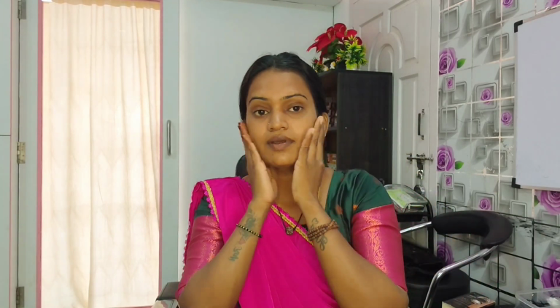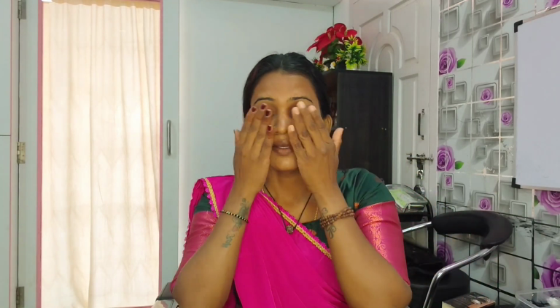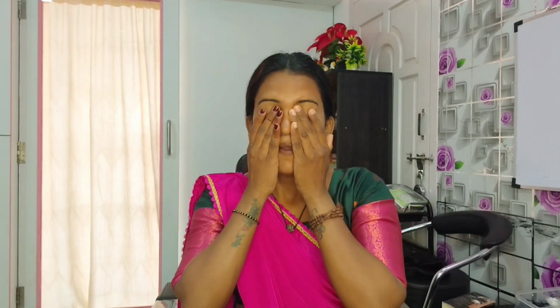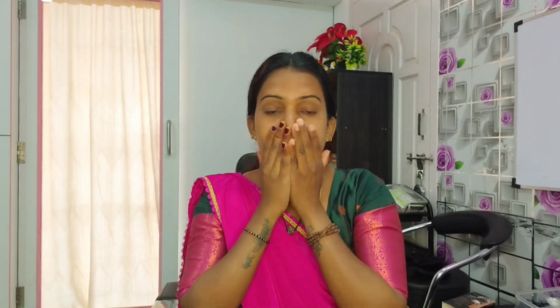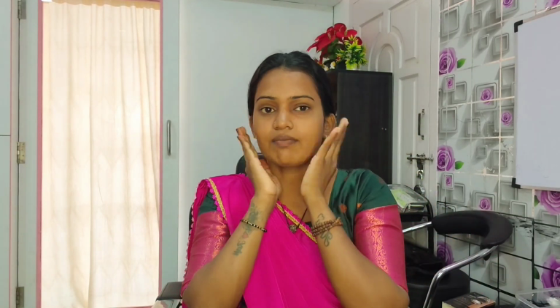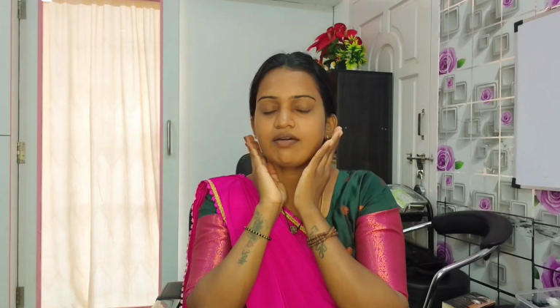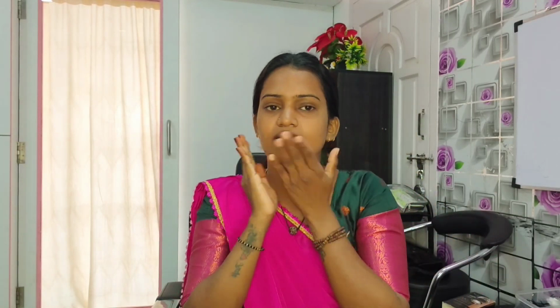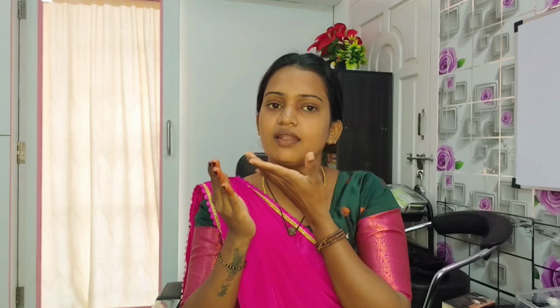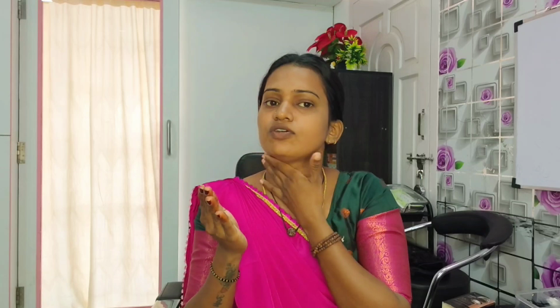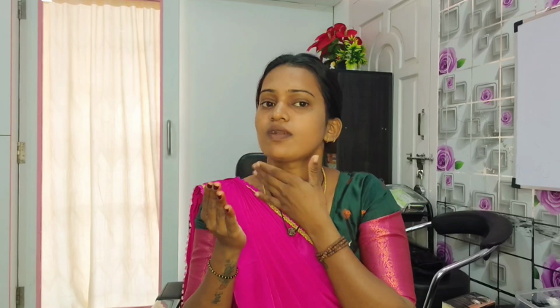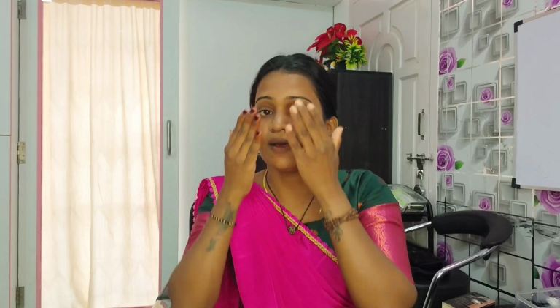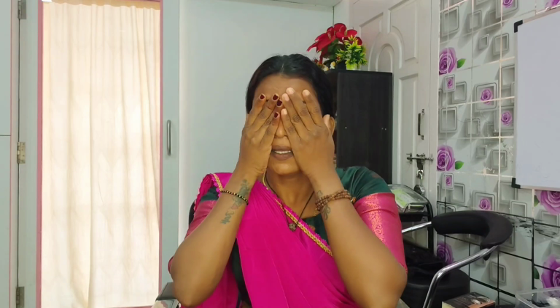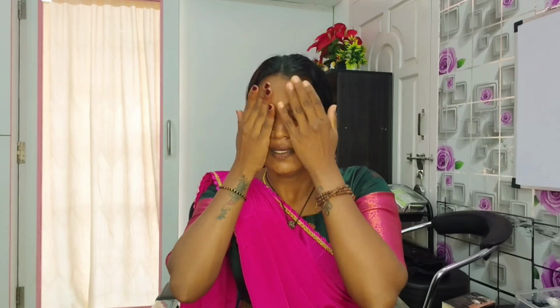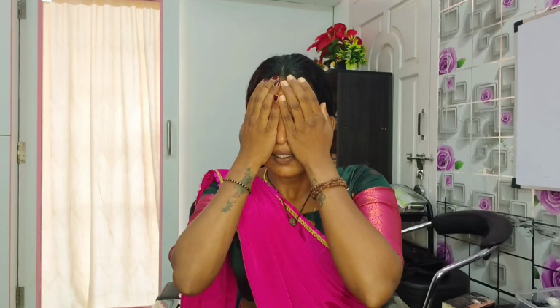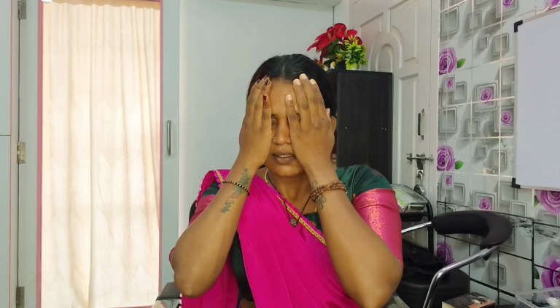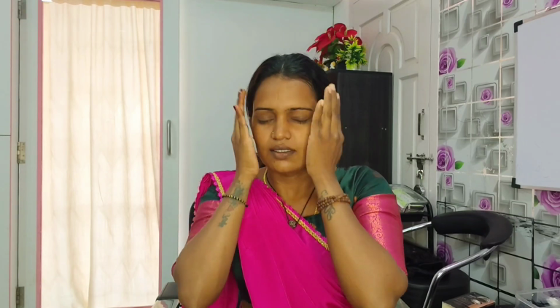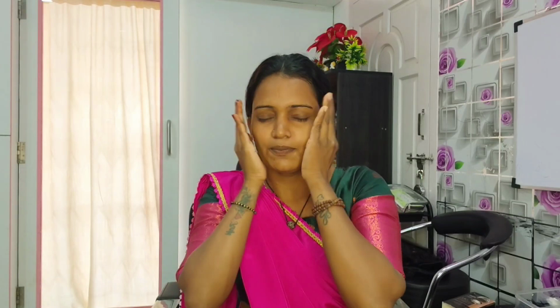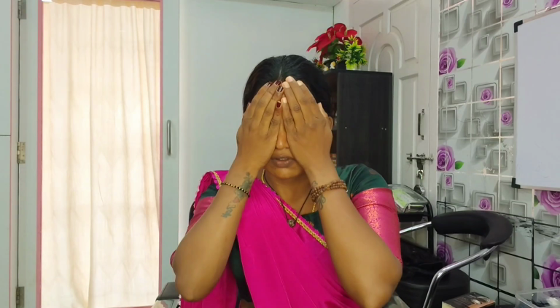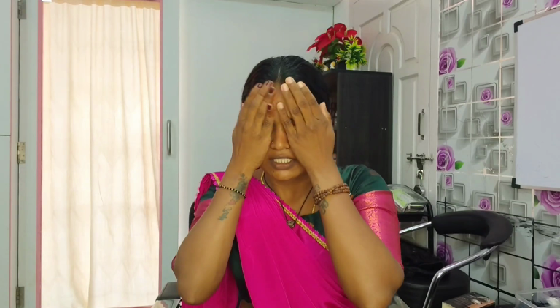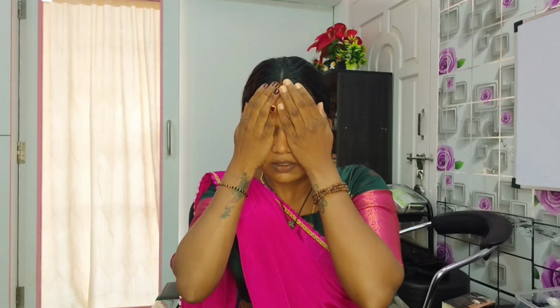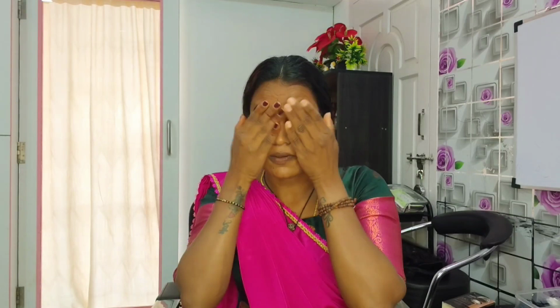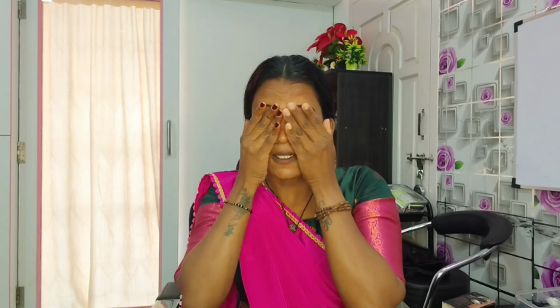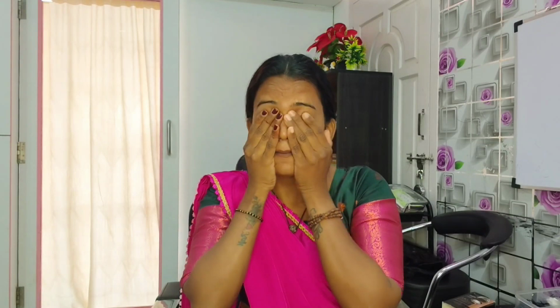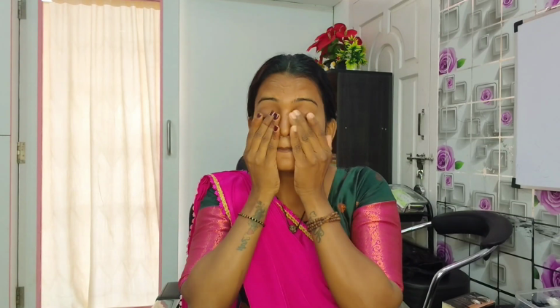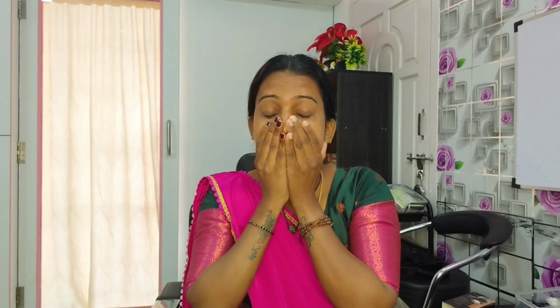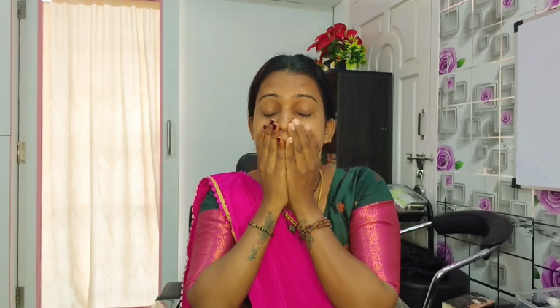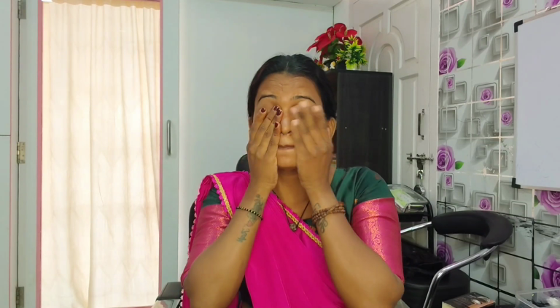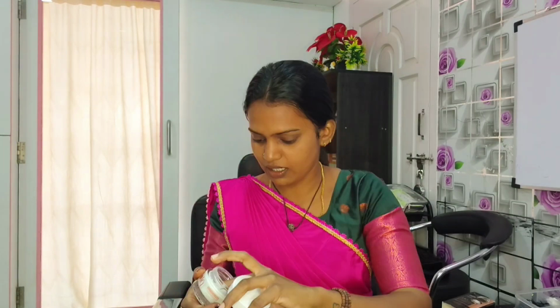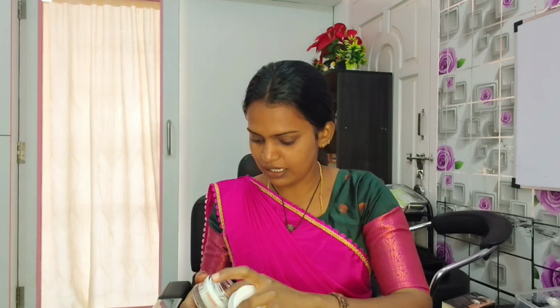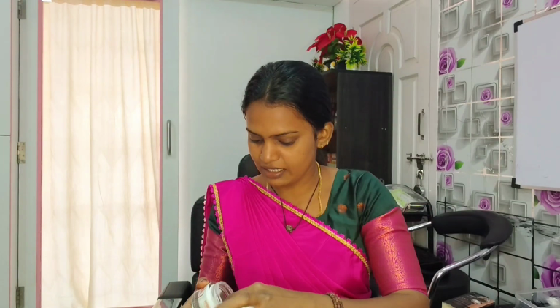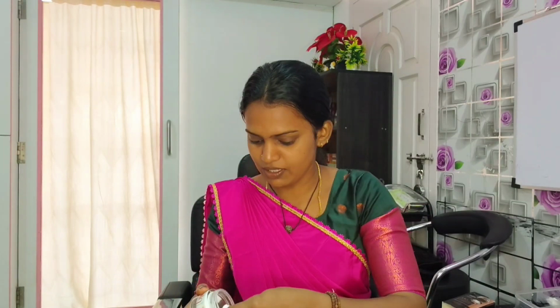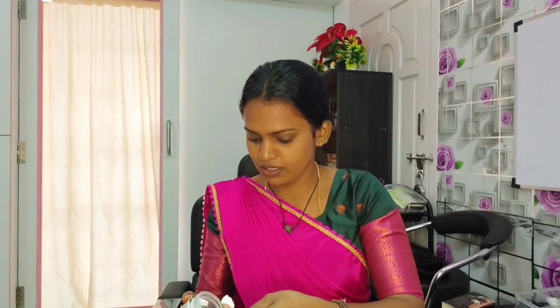Let's start the makeup. First, the CTM process: C for cleansing, T for toner, M for moisturizing. I'm using Blum mode moisturizing cream.